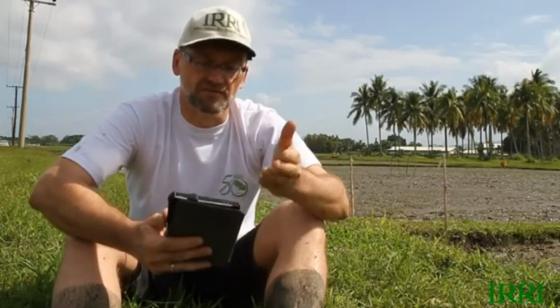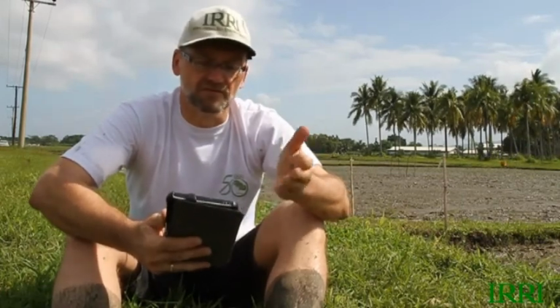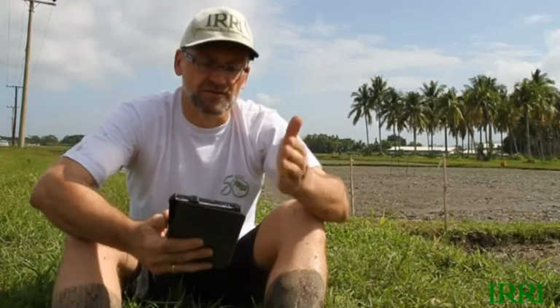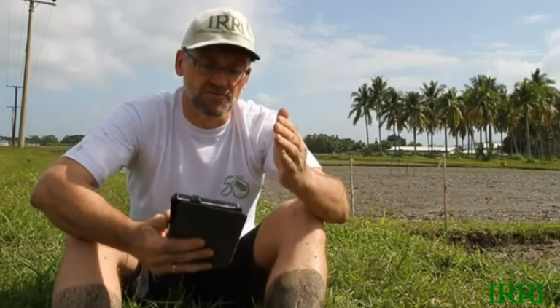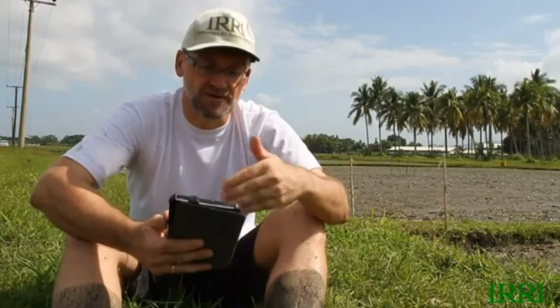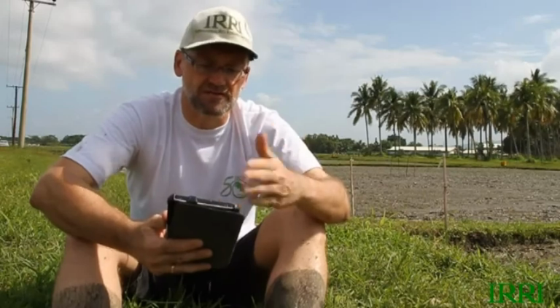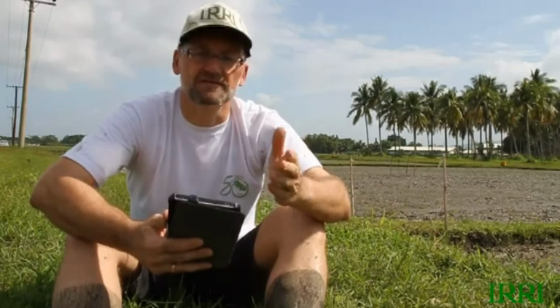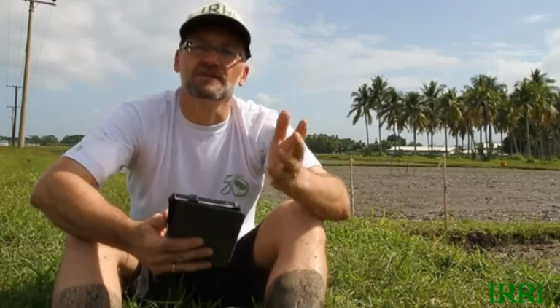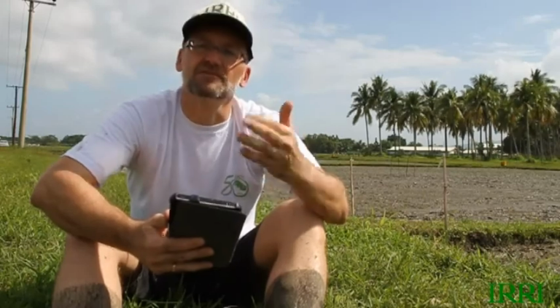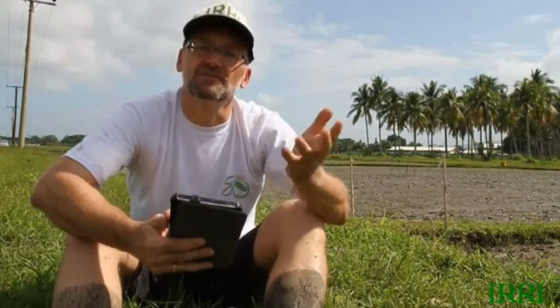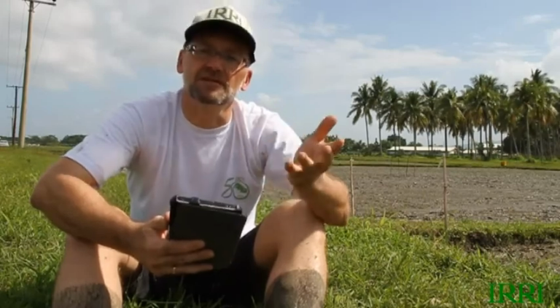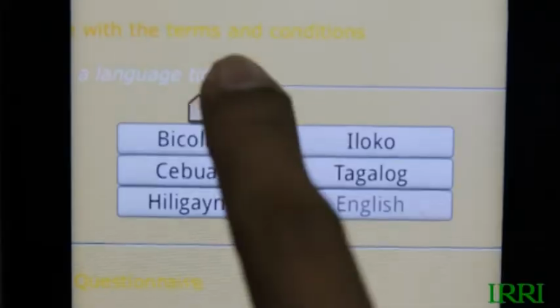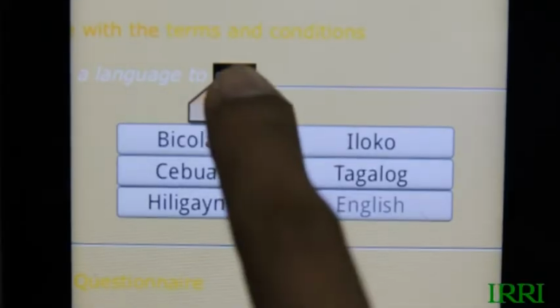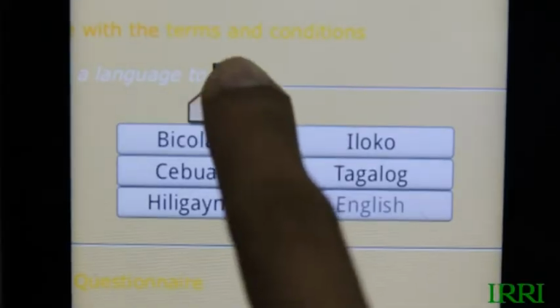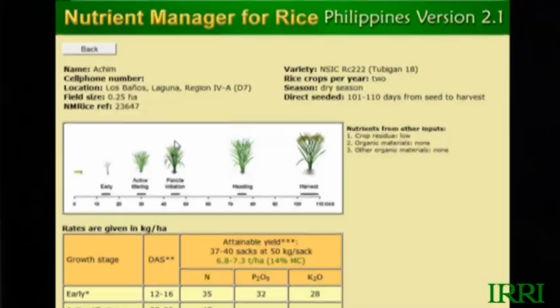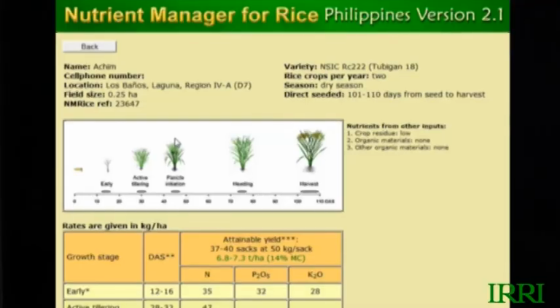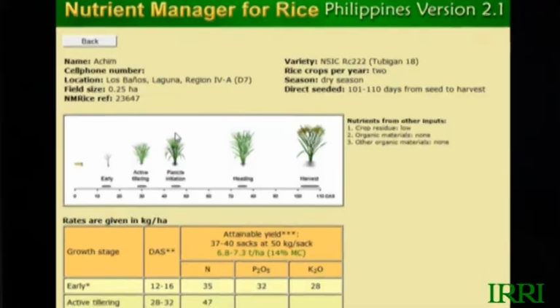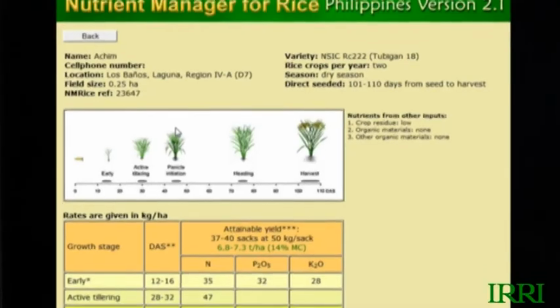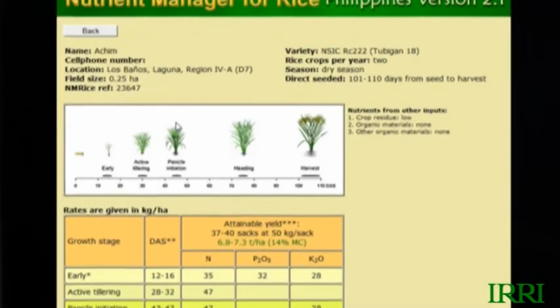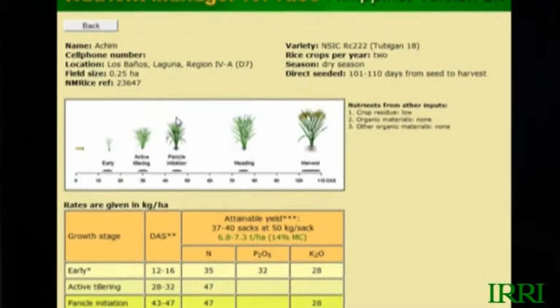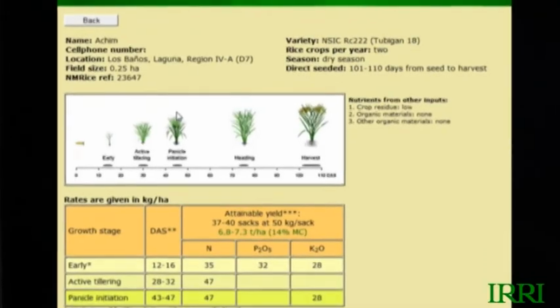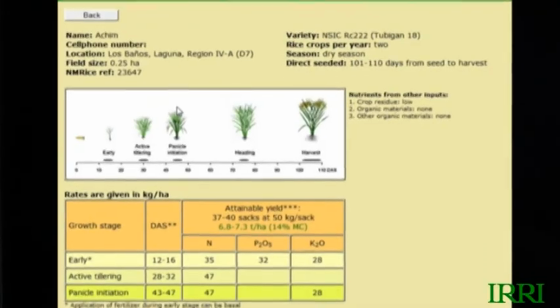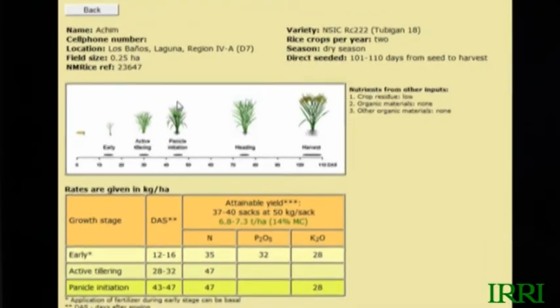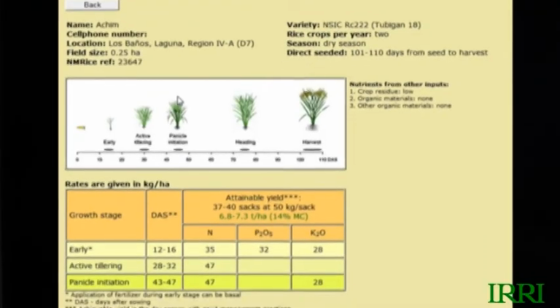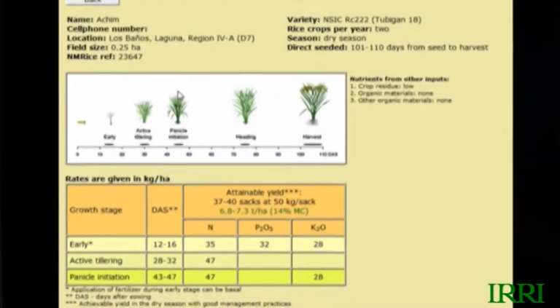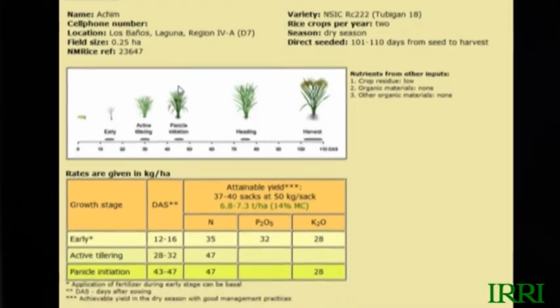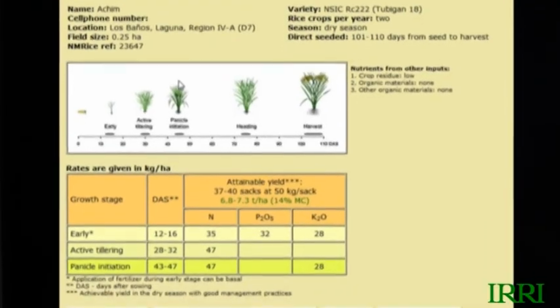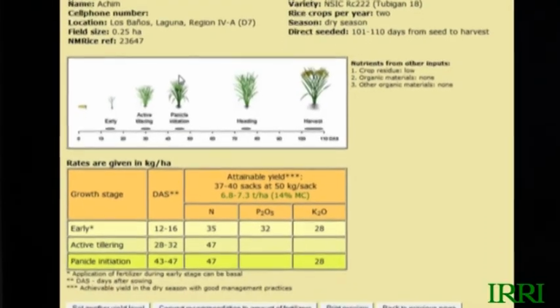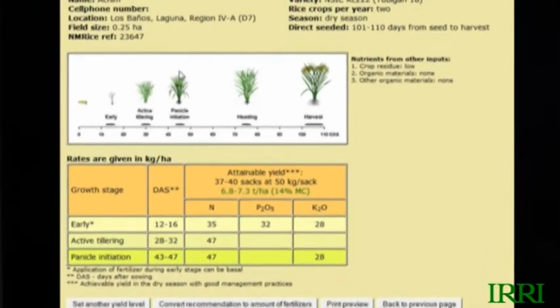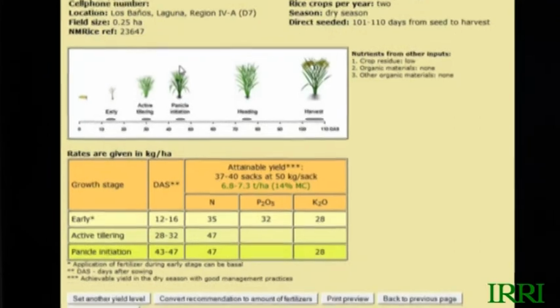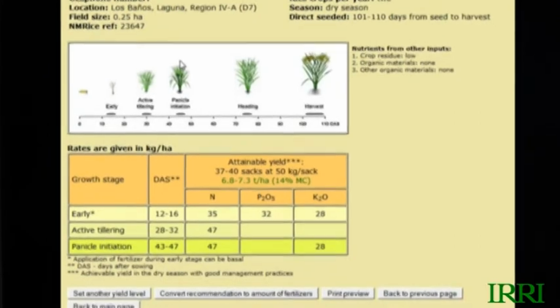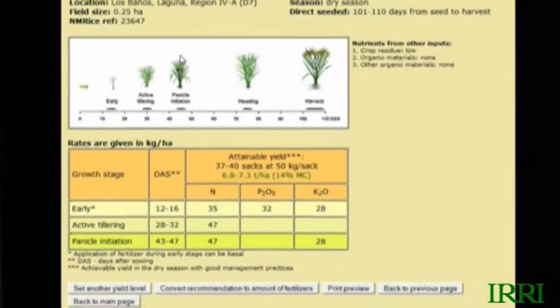All it does is ask you 12, 13, or 14 questions about your field, and then out comes a fertilizer recommendation.